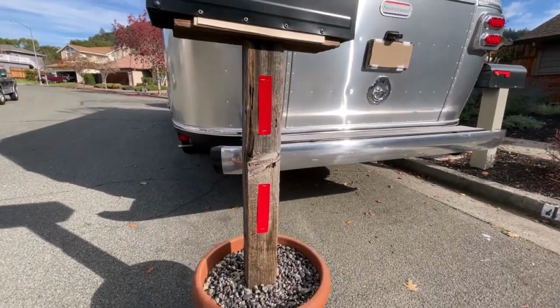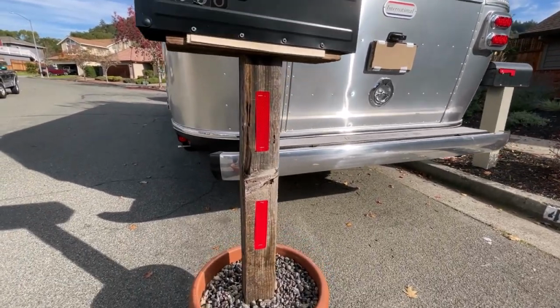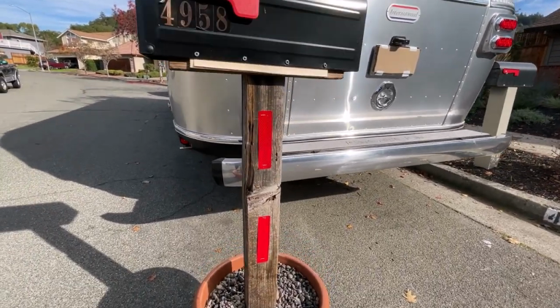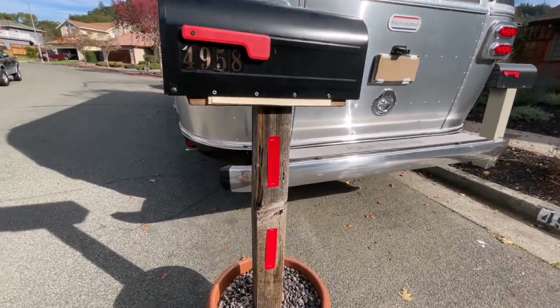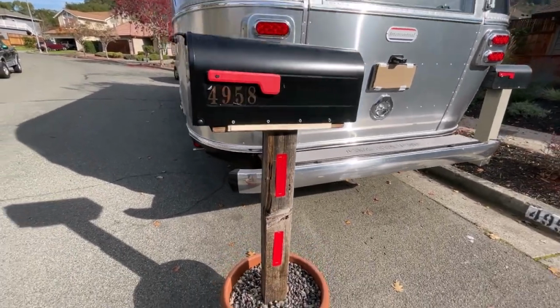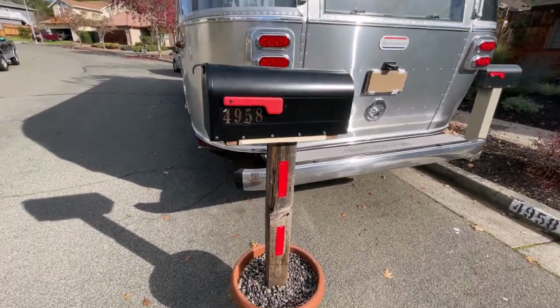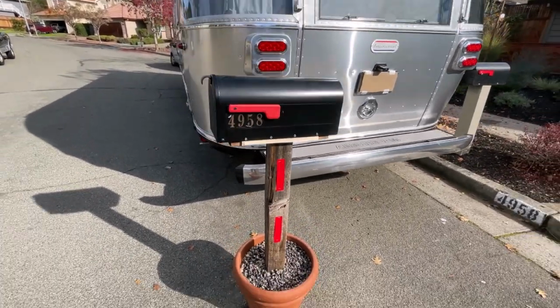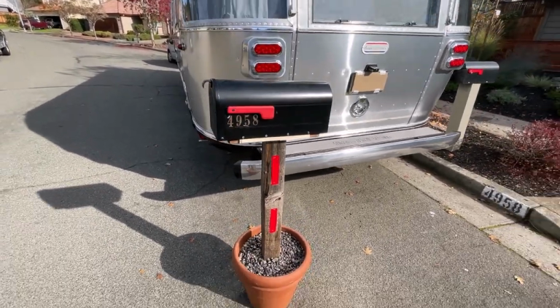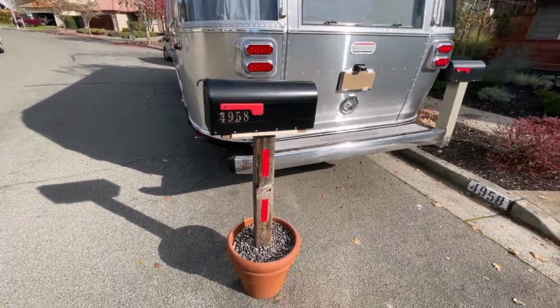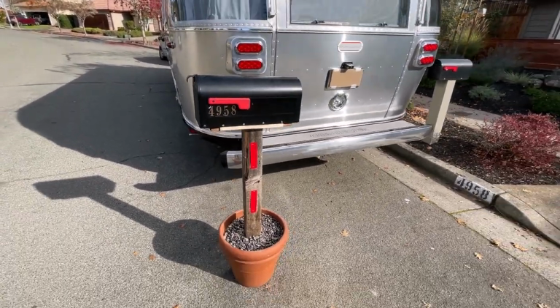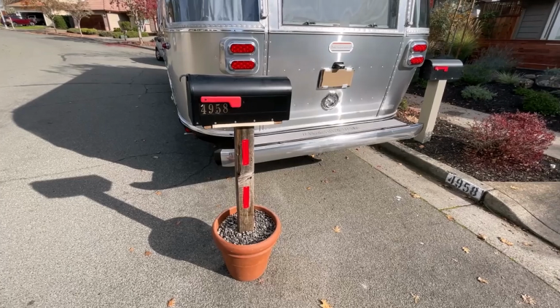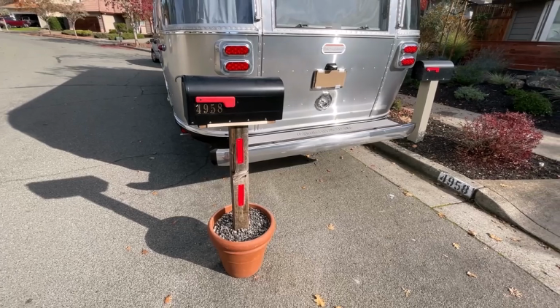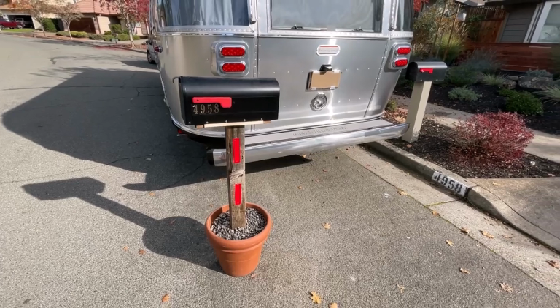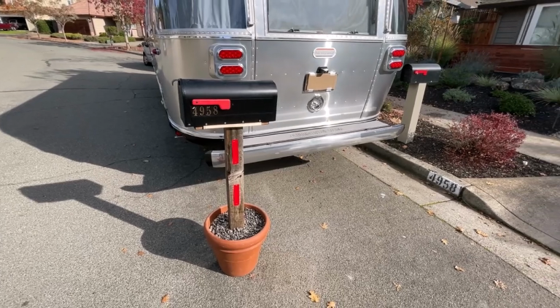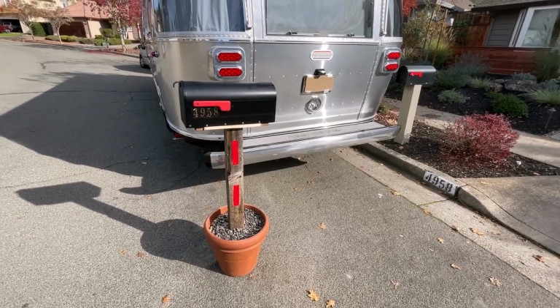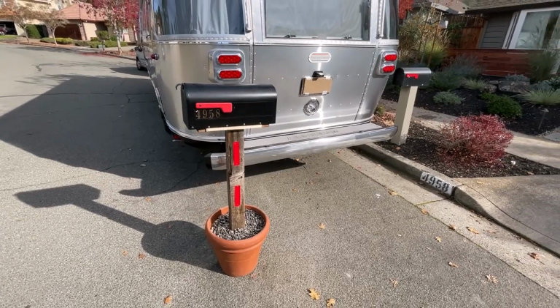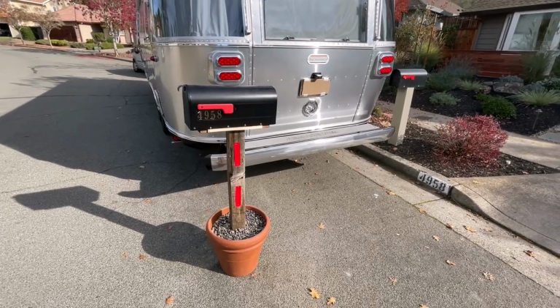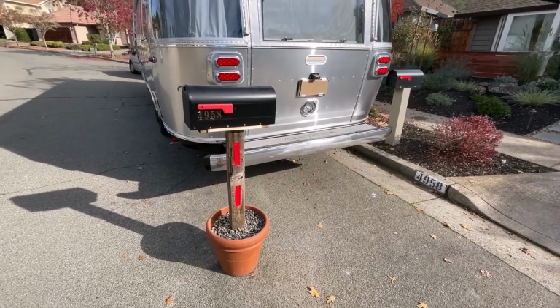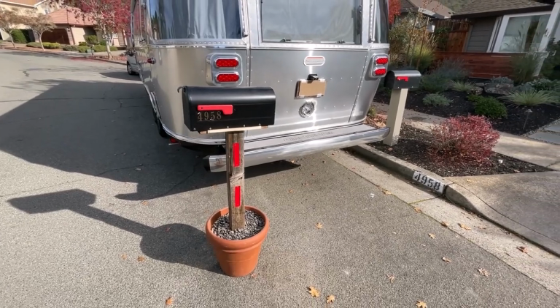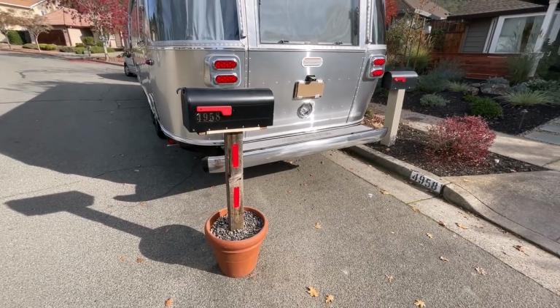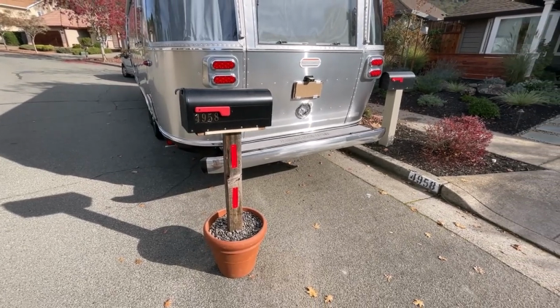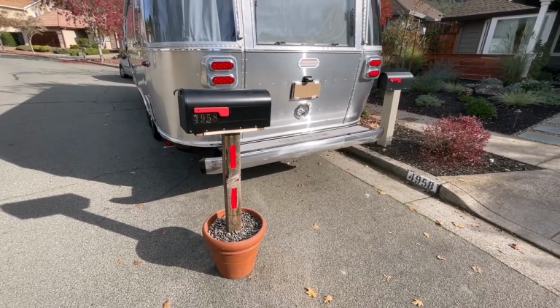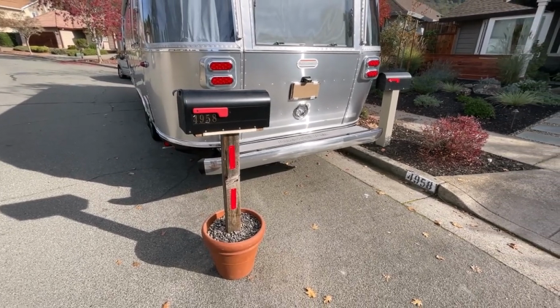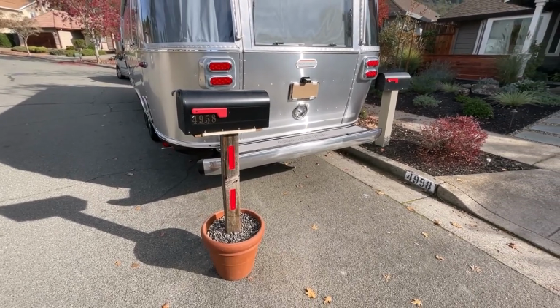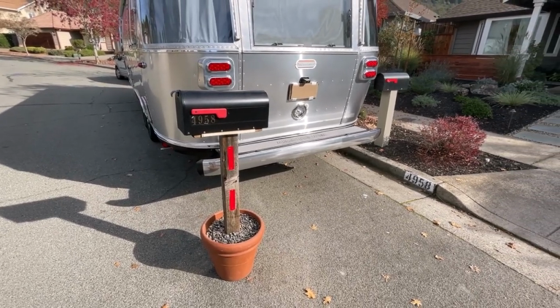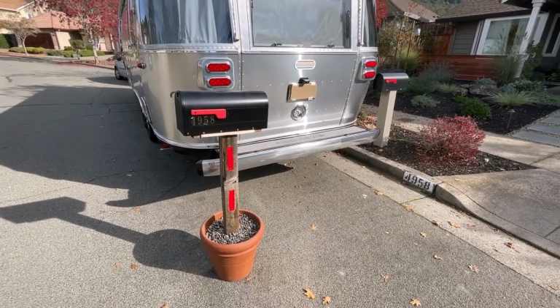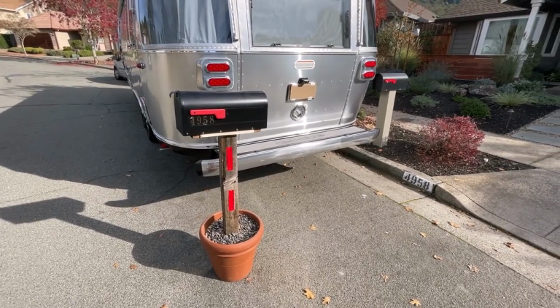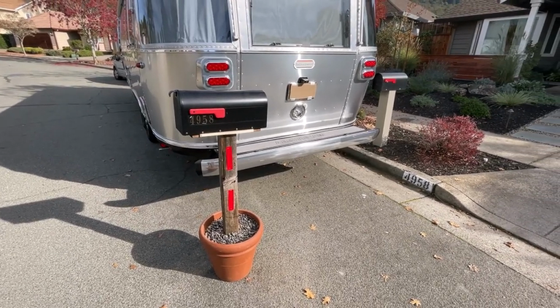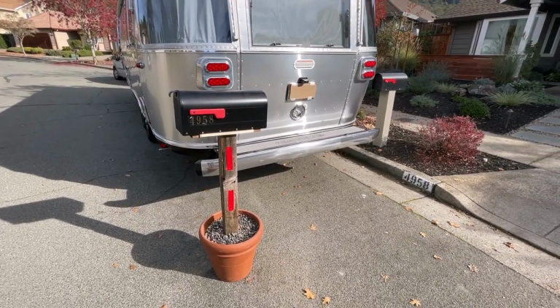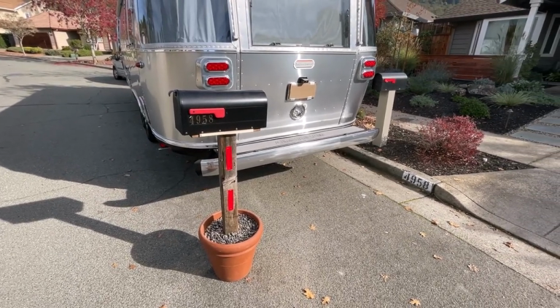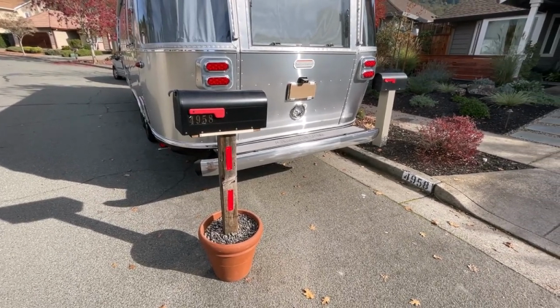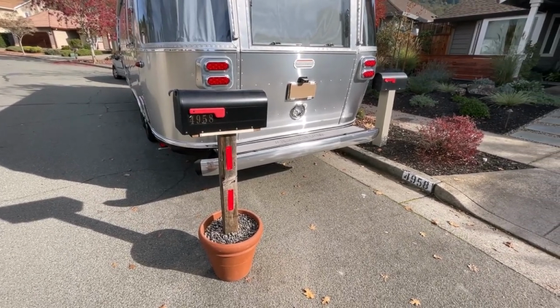I guess when he put it together, he checked for the specifications with the post office to see what the height is supposed to be at. So you might want to do this for your trailer if you have the same situation.